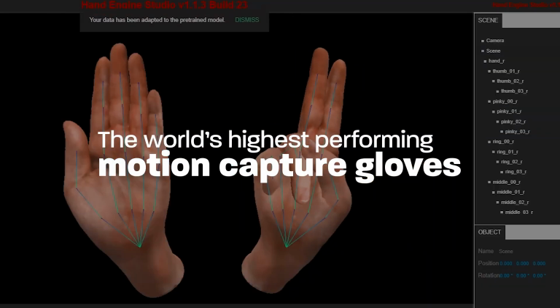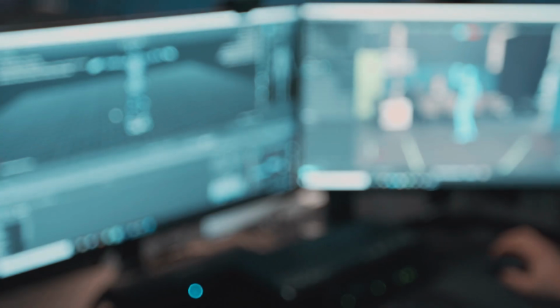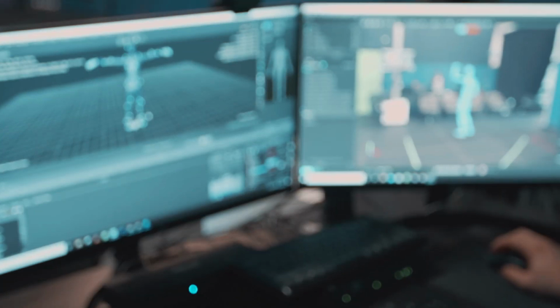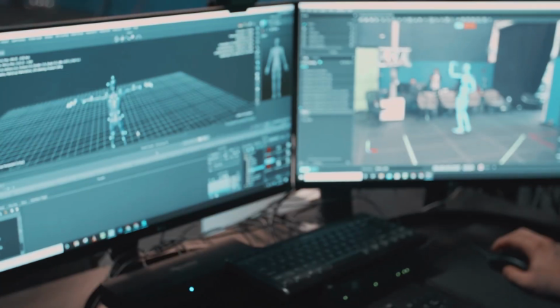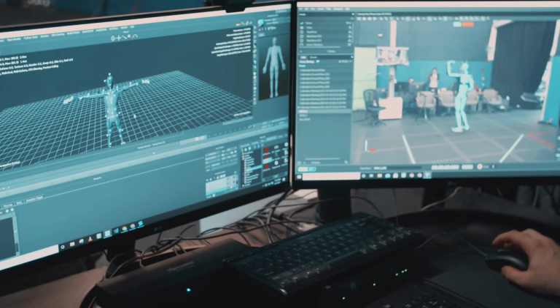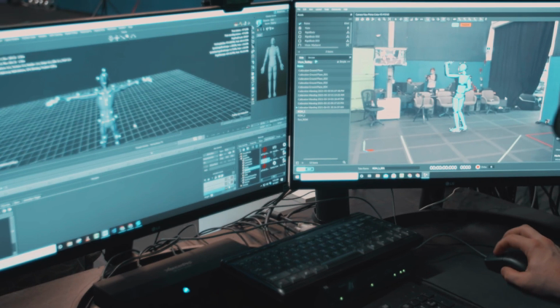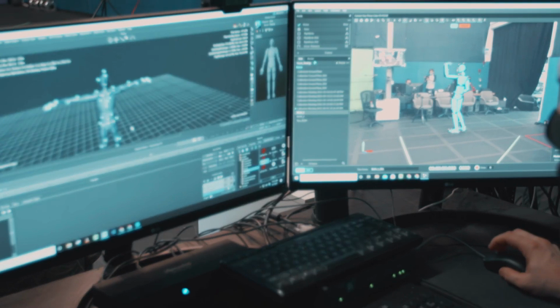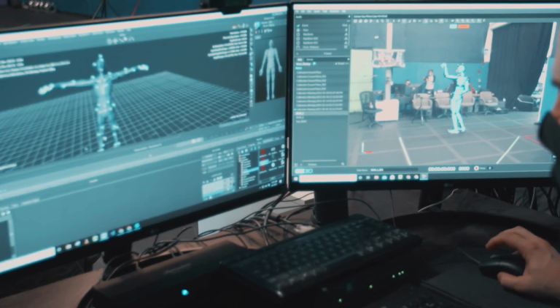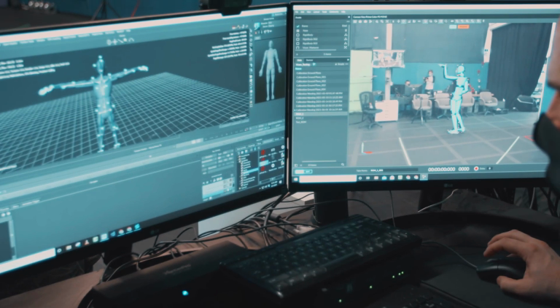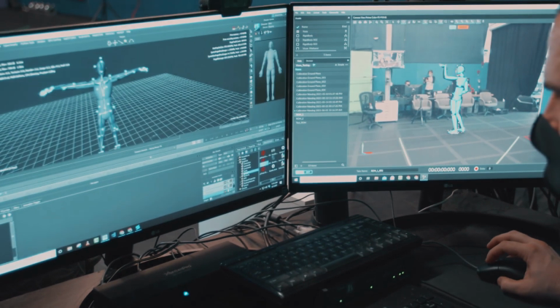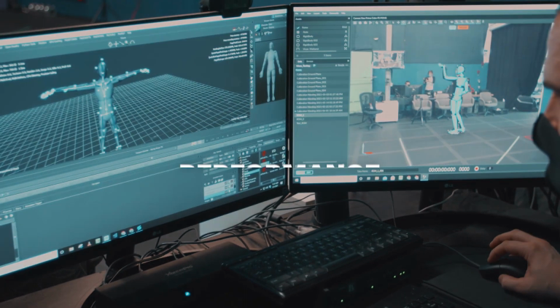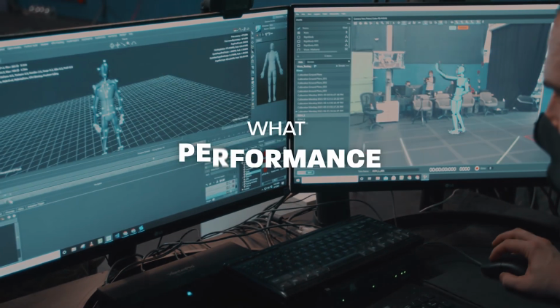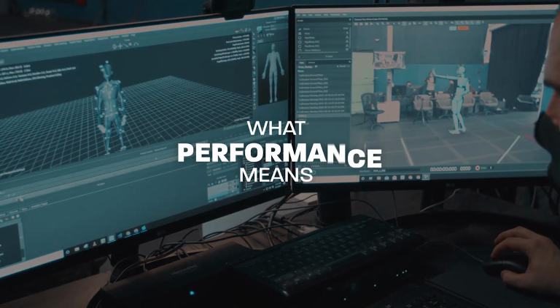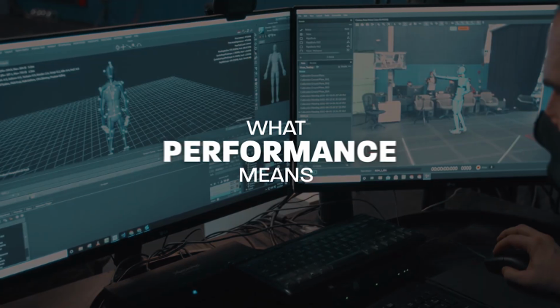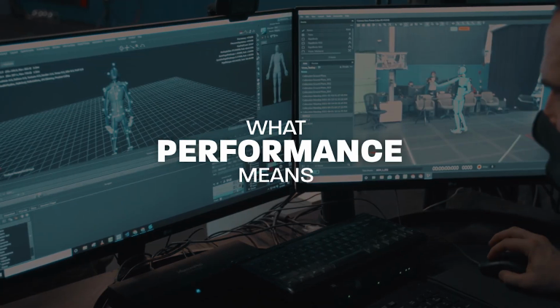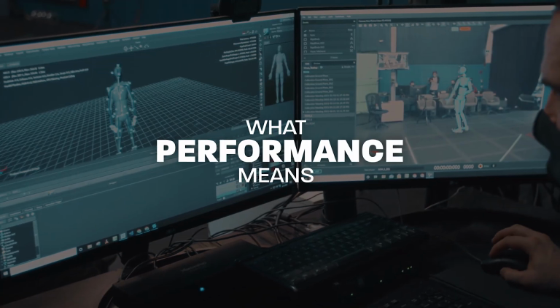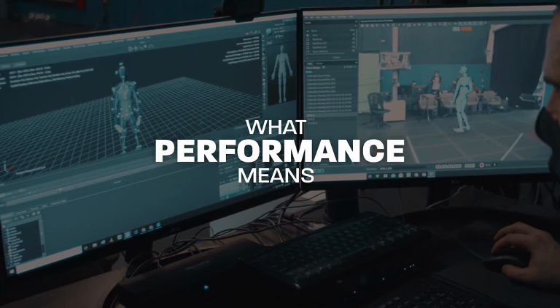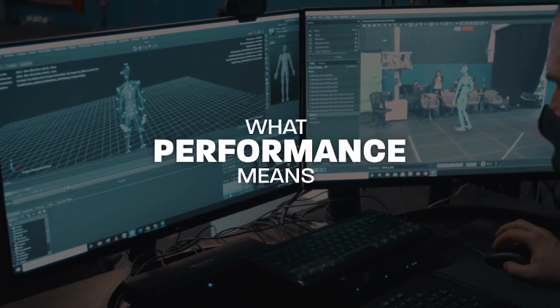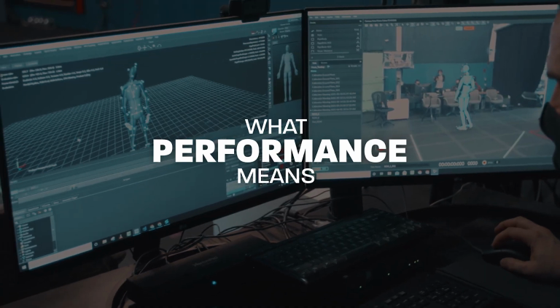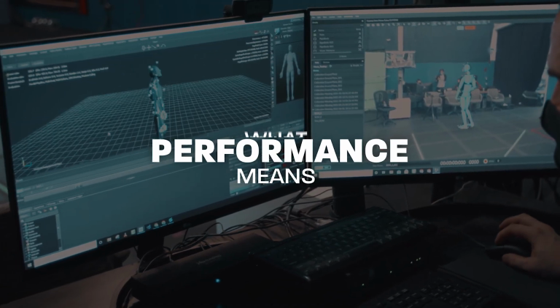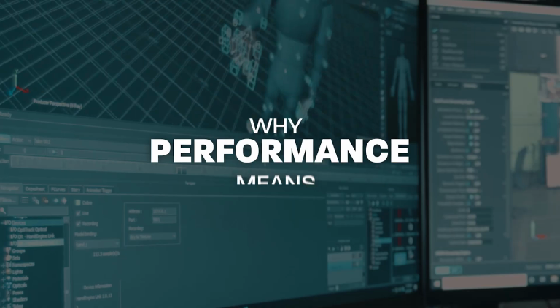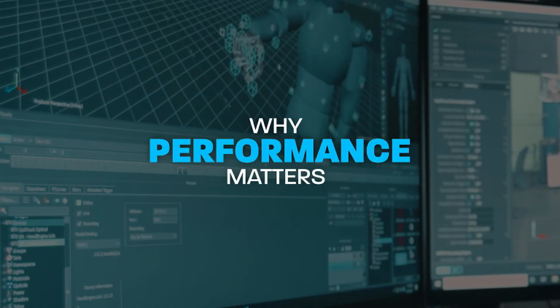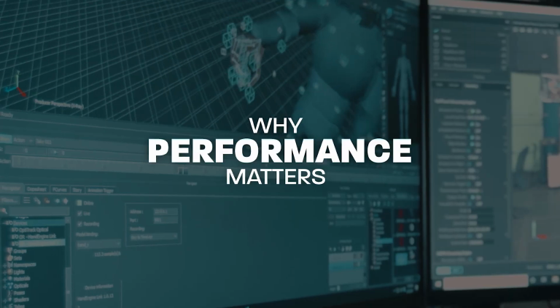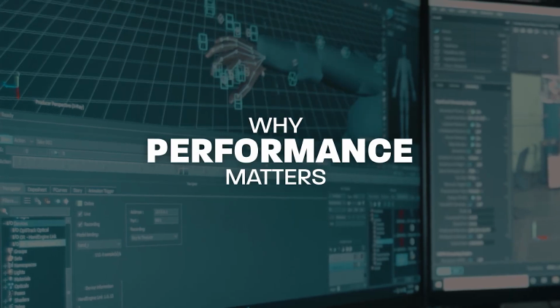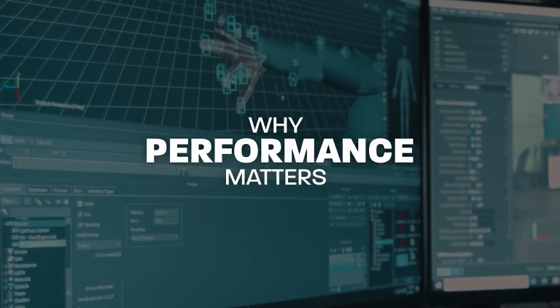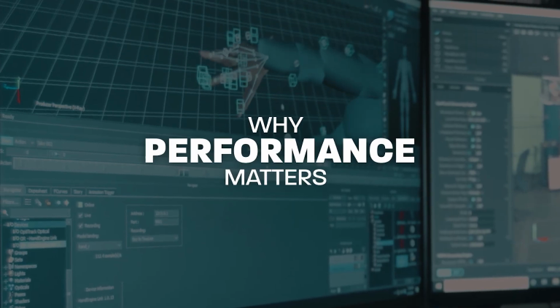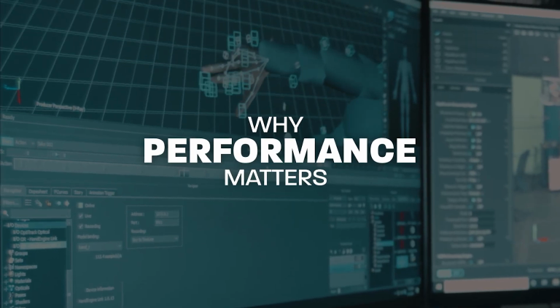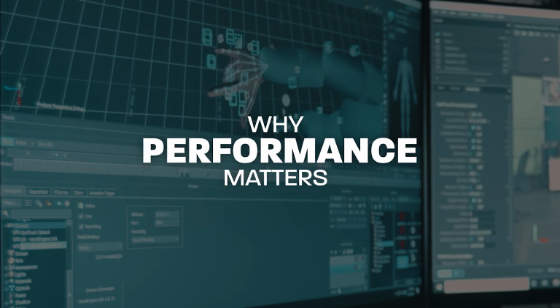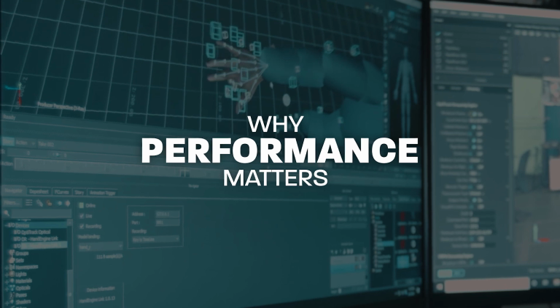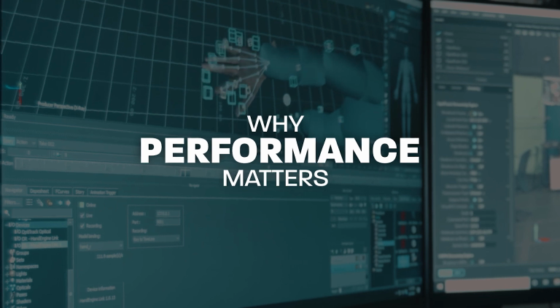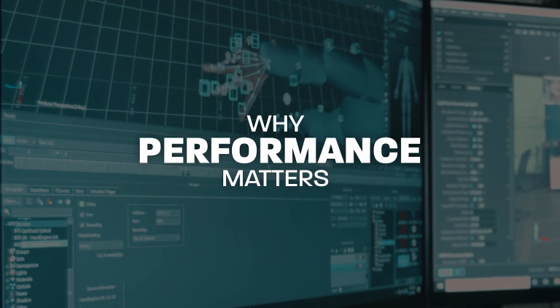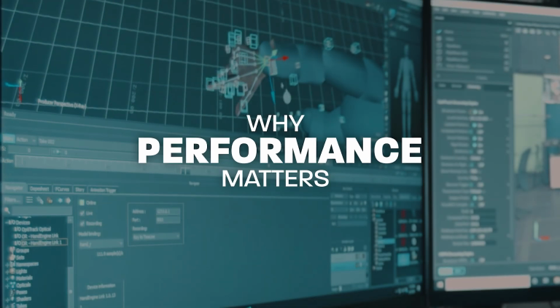But I realize we haven't actually talked much about what performance actually means, why it matters so much, and what we're doing differently about it.